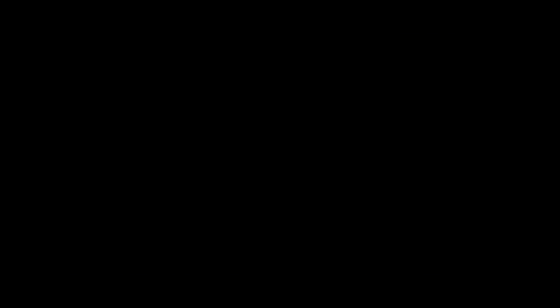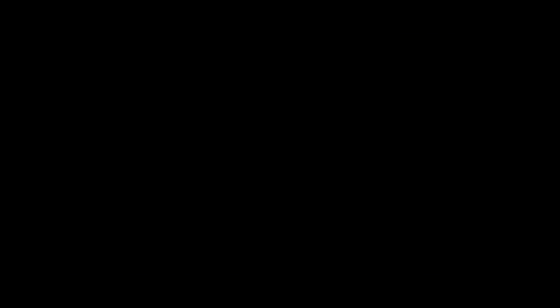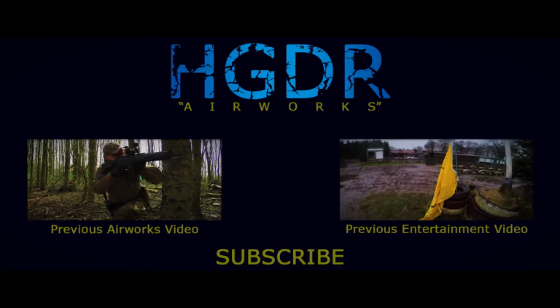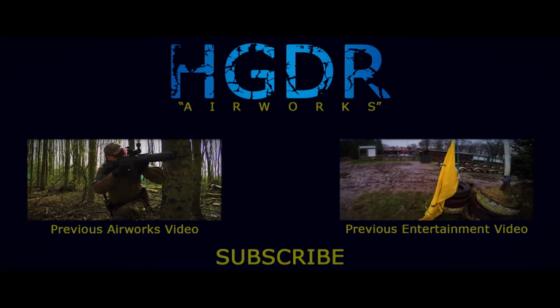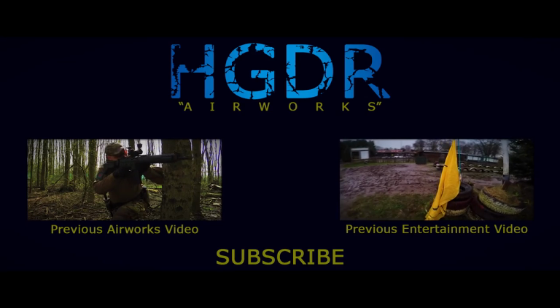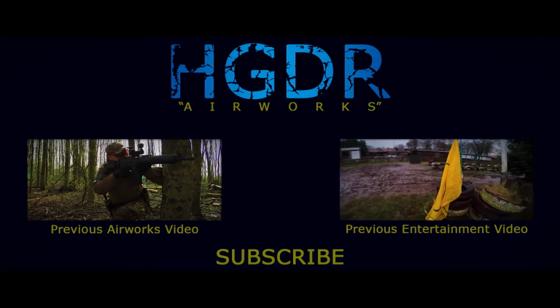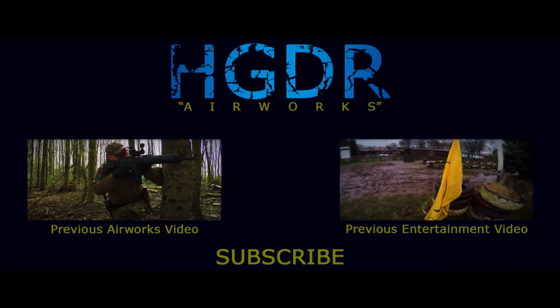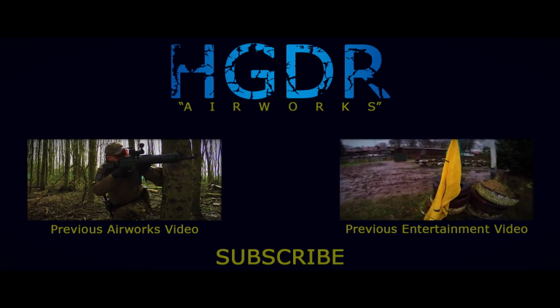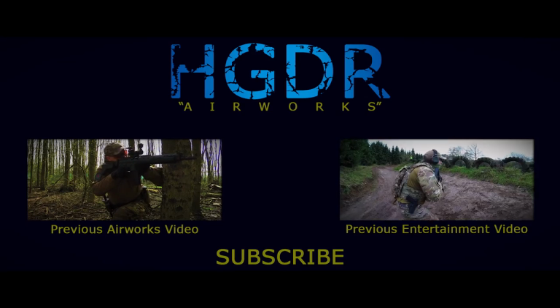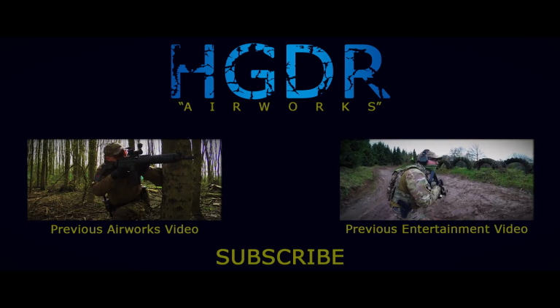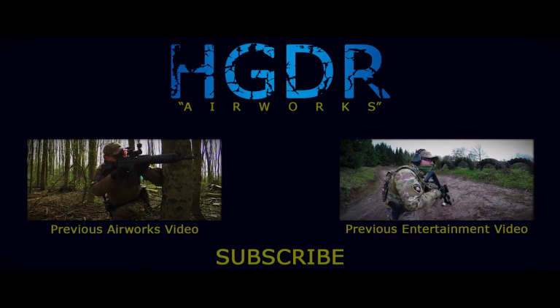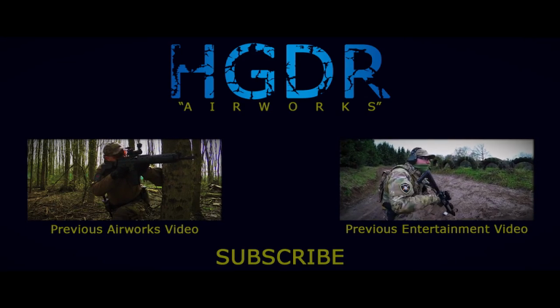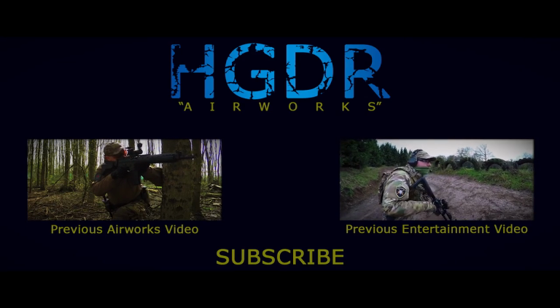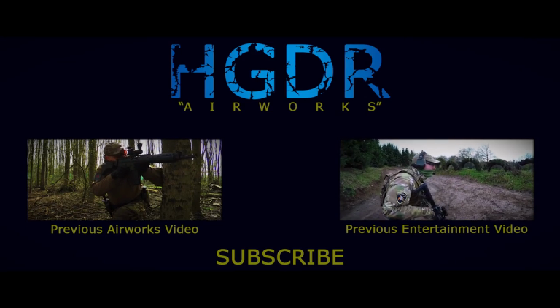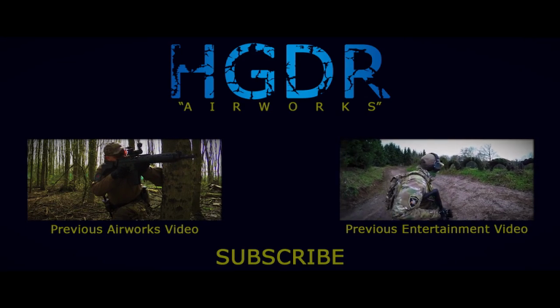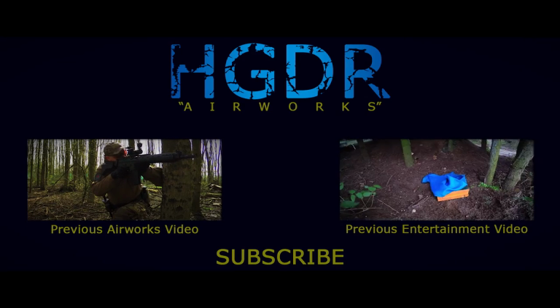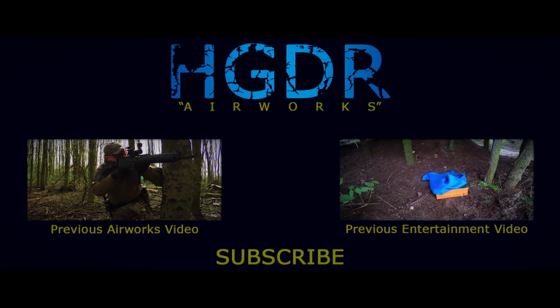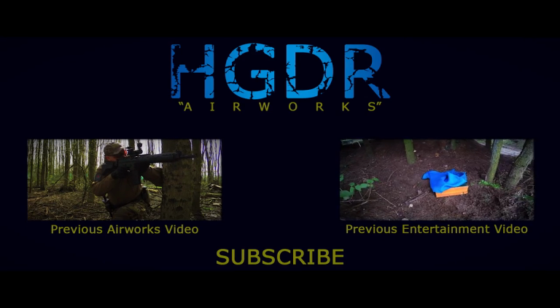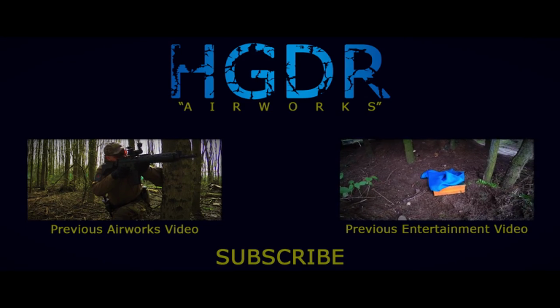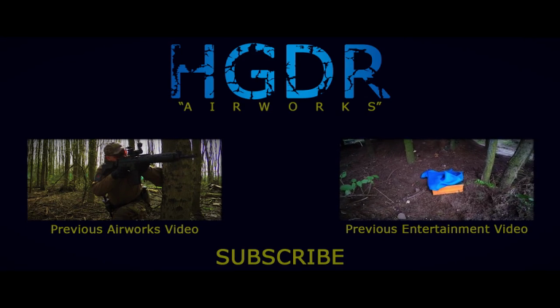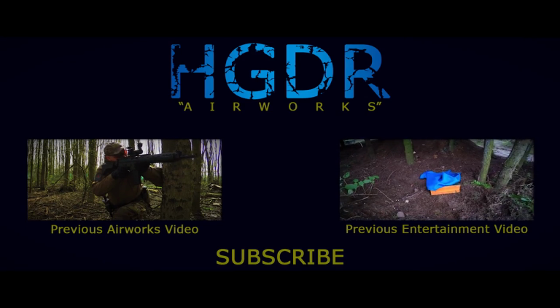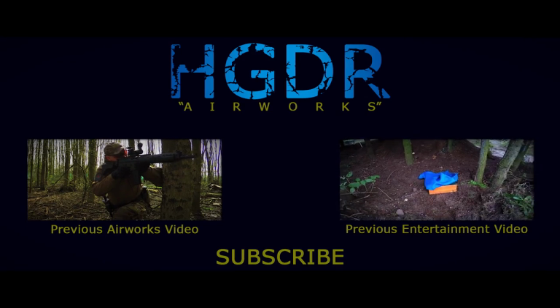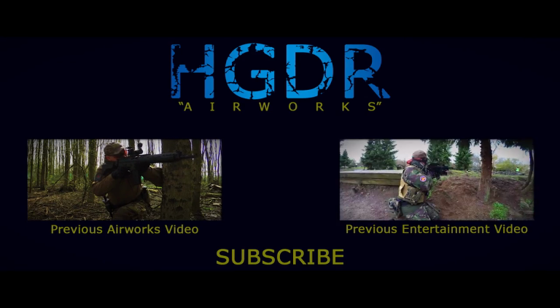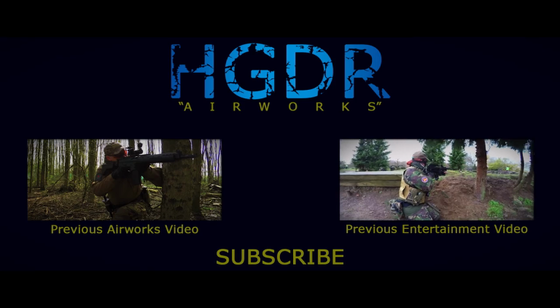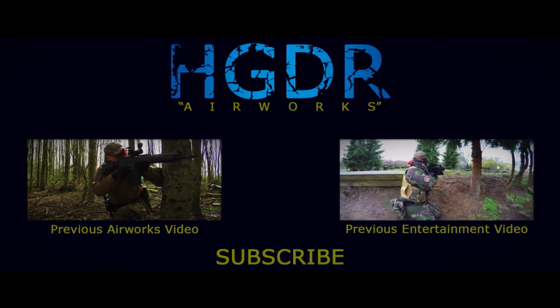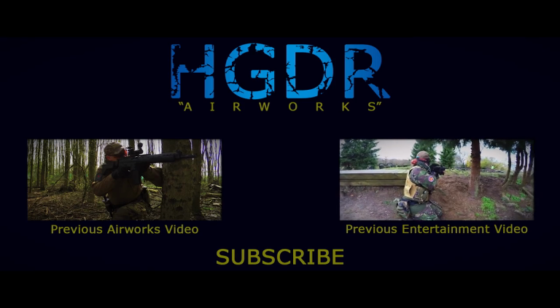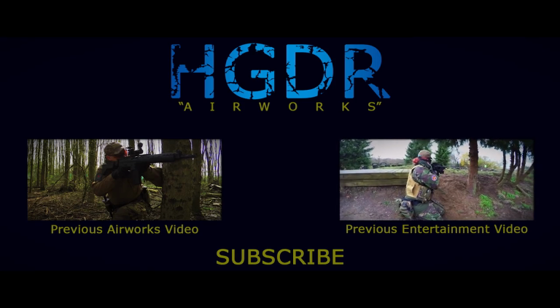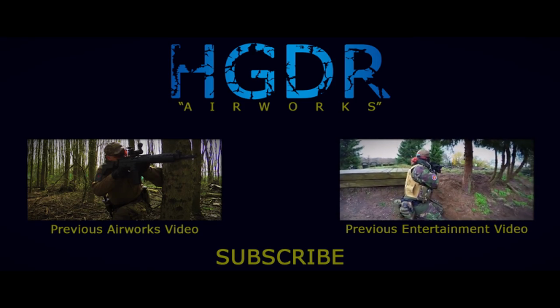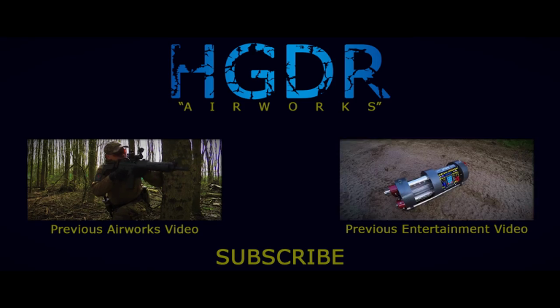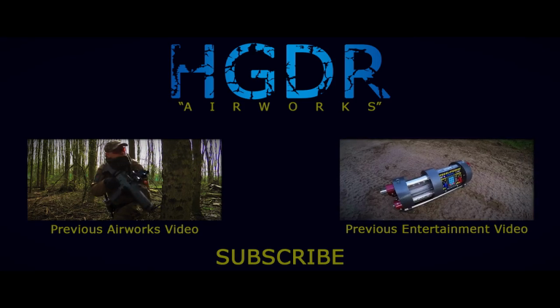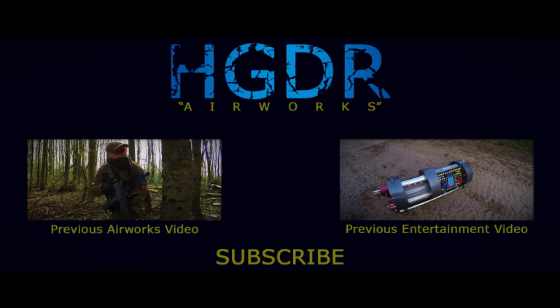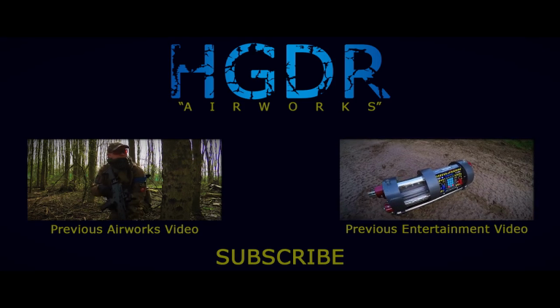And with this, this episode once again comes to an end. Thank you all for watching, I'm Rob and this was HDDR Entertainment.